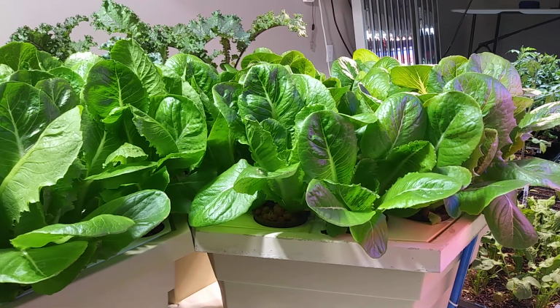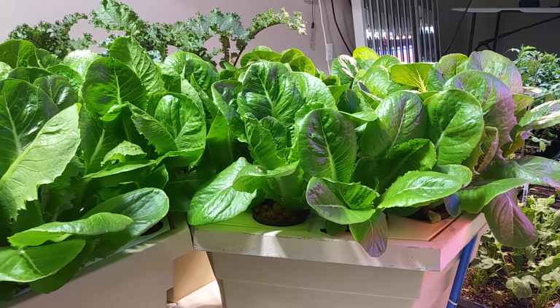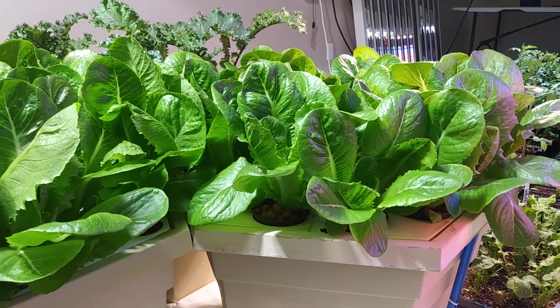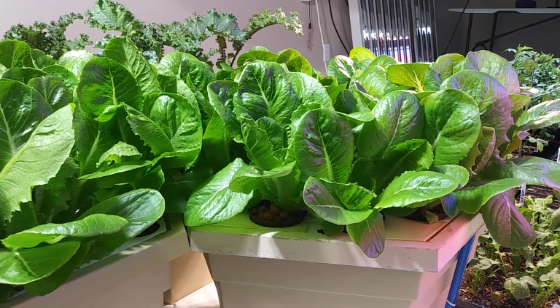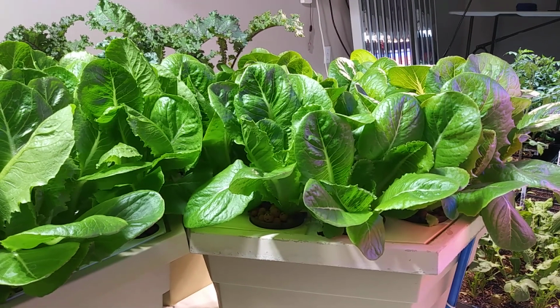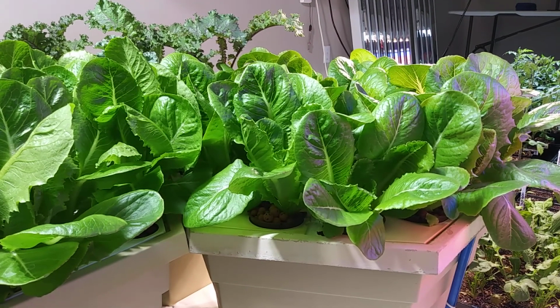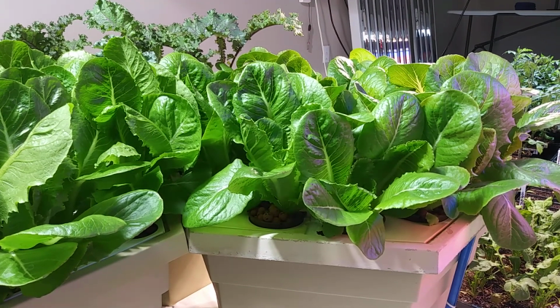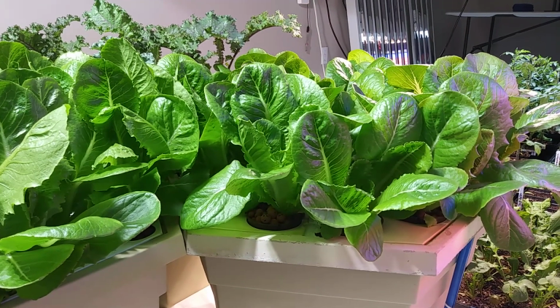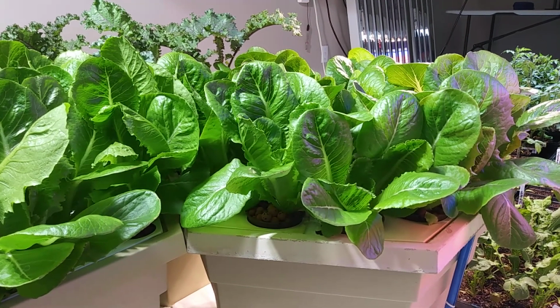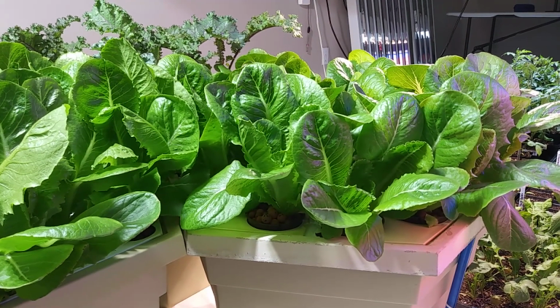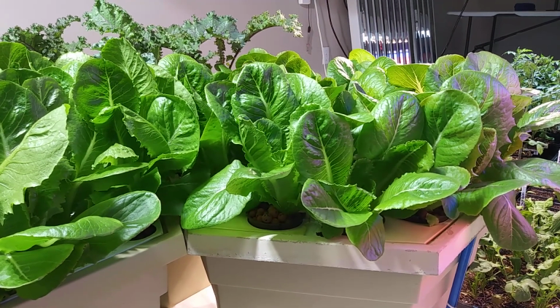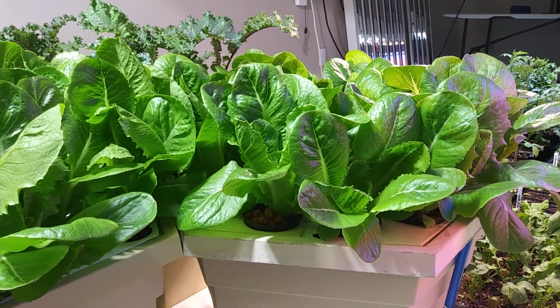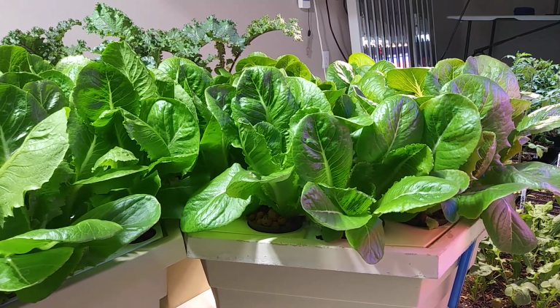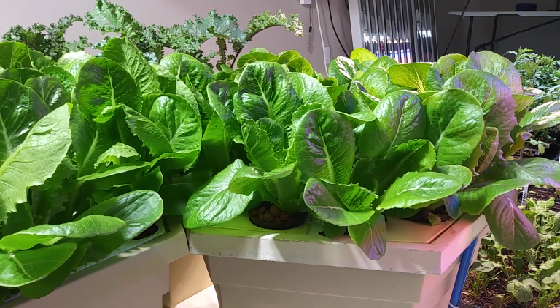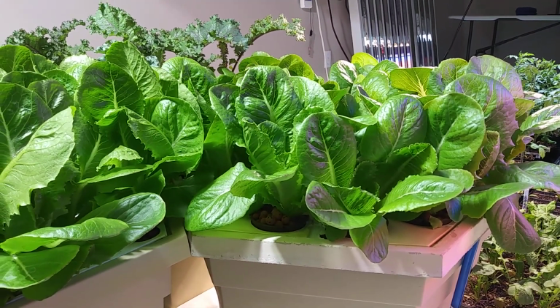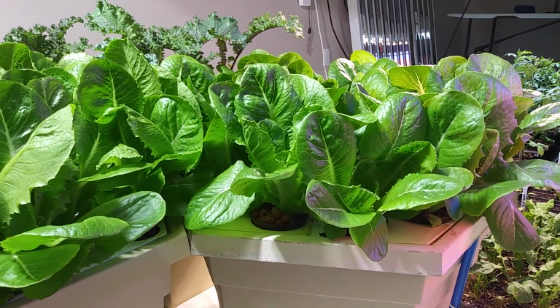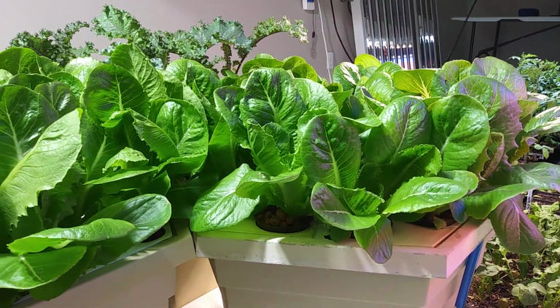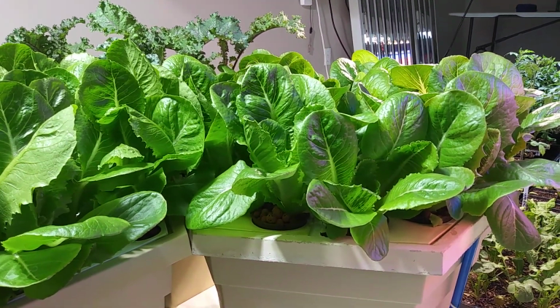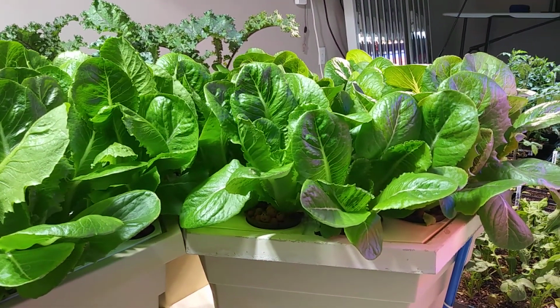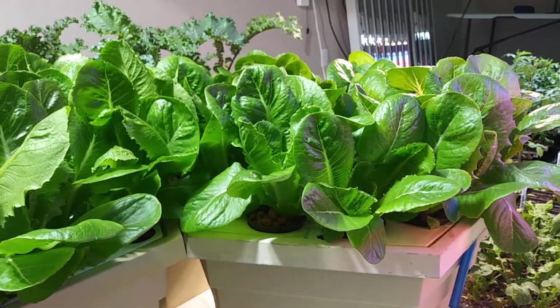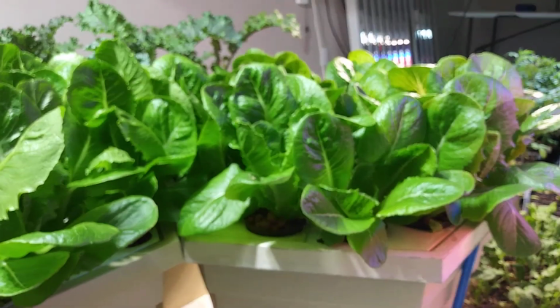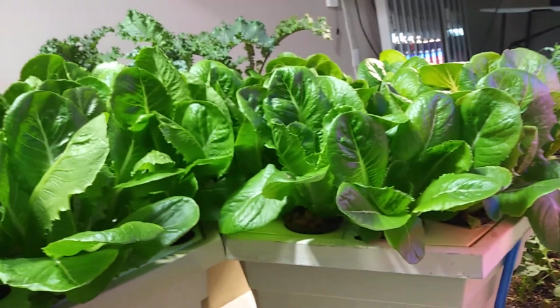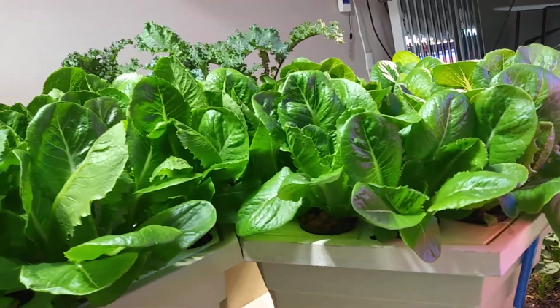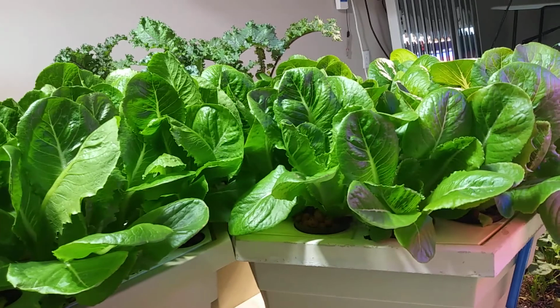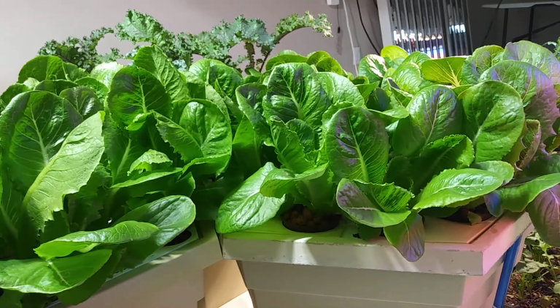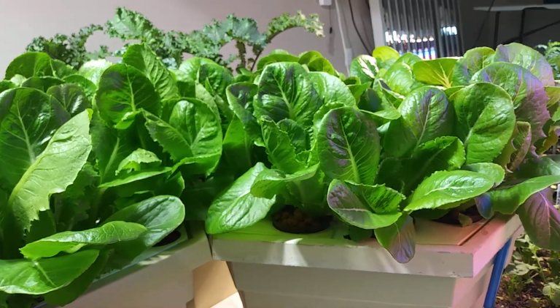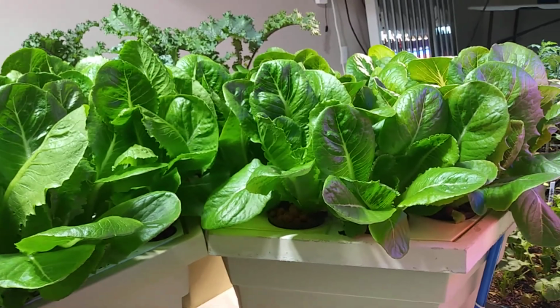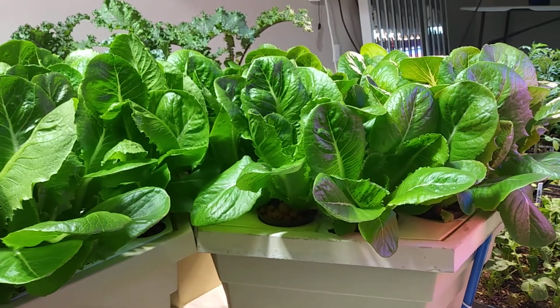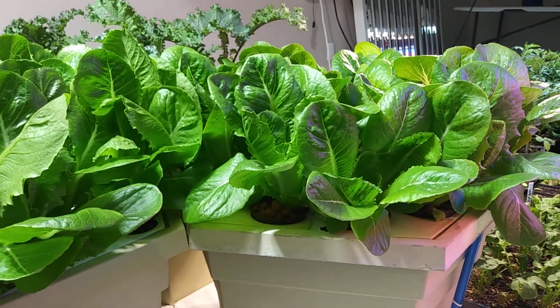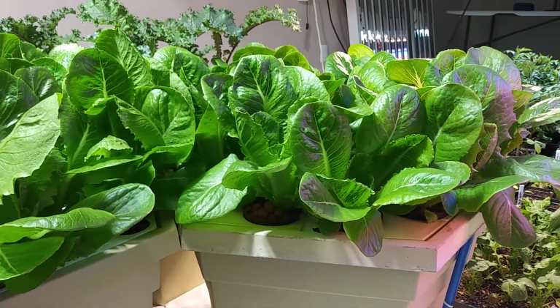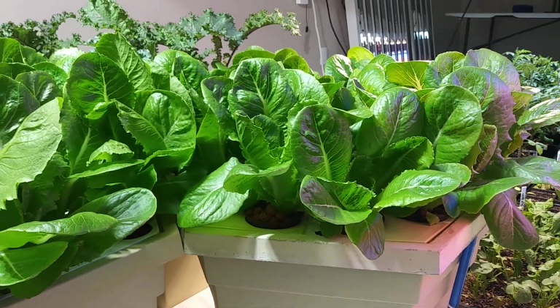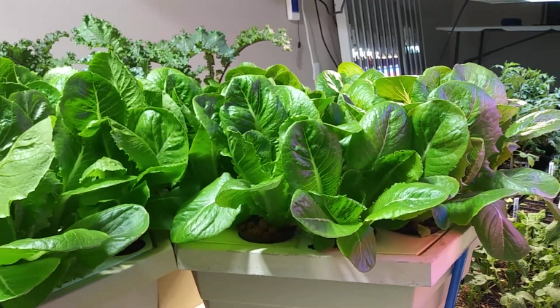Hello everybody, Green Thumb Larry. Welcome to our channel. Today I'm going to do a quick video.